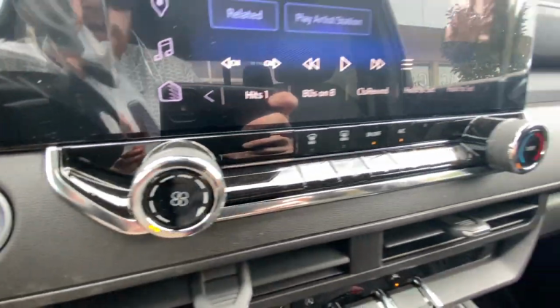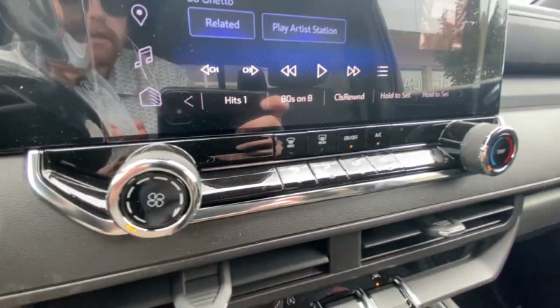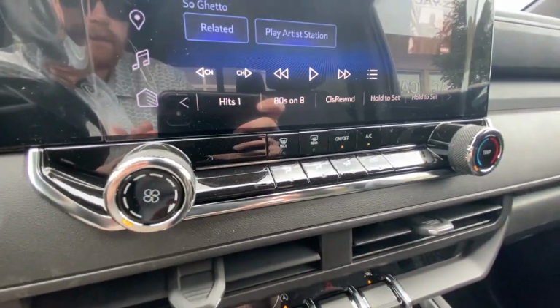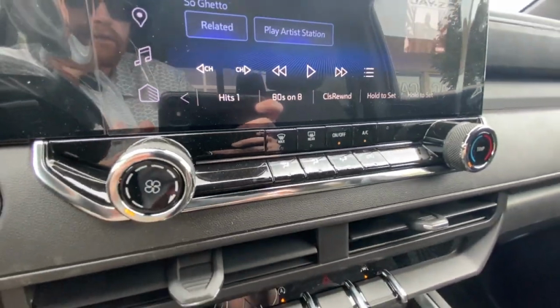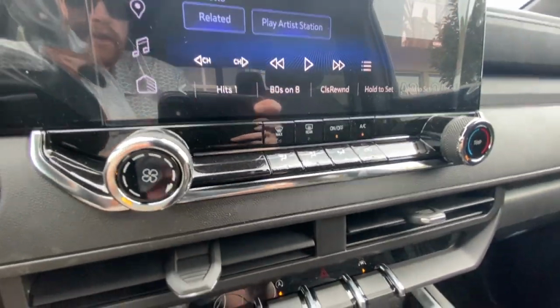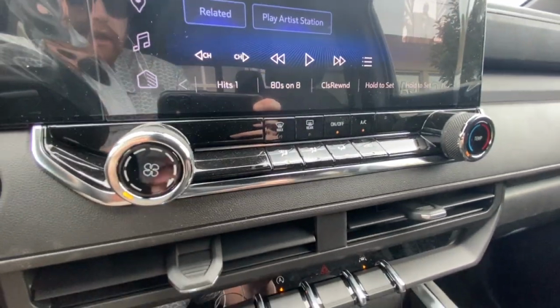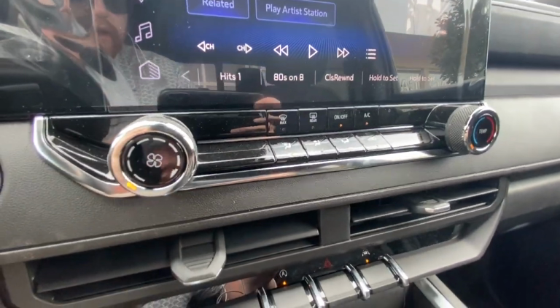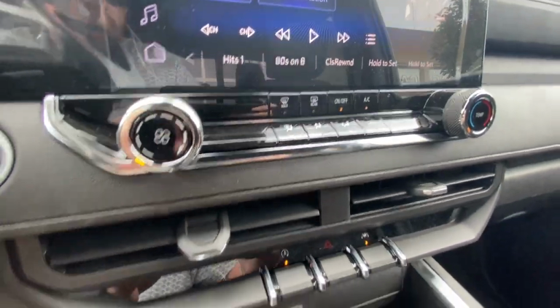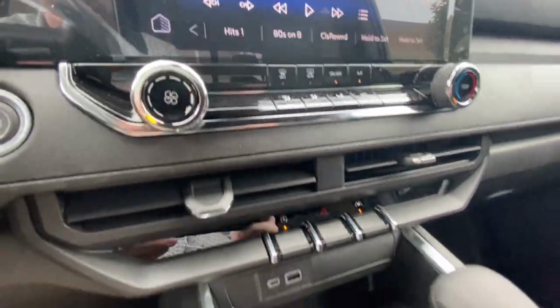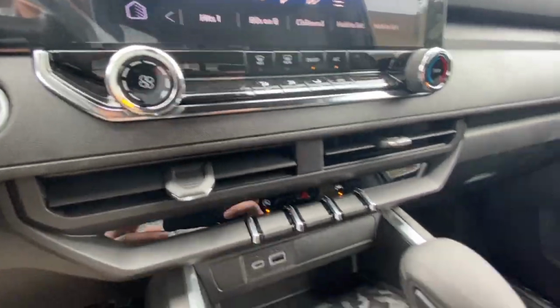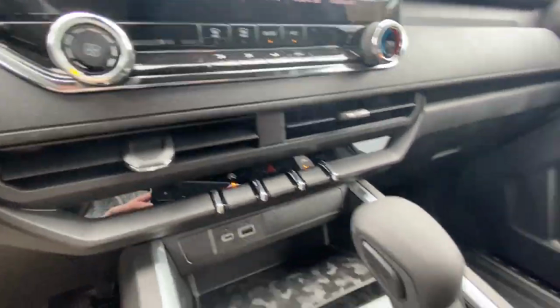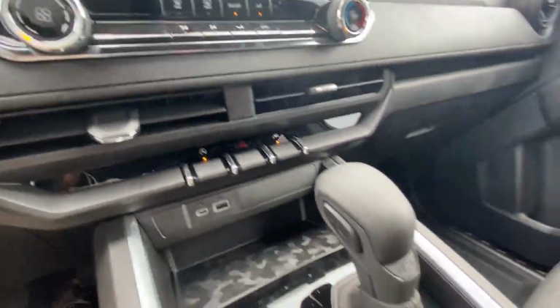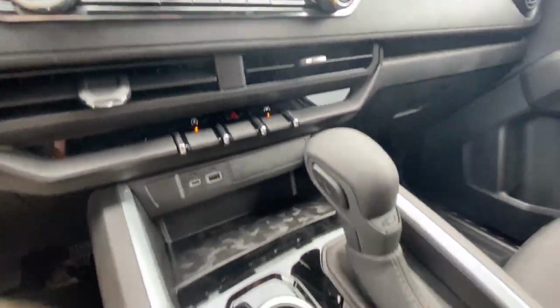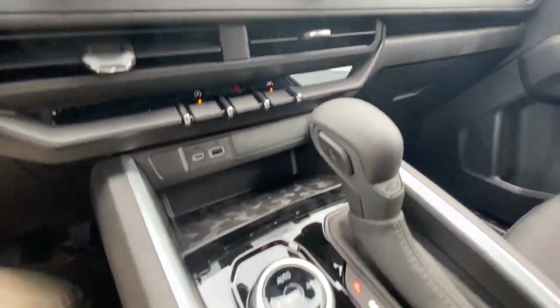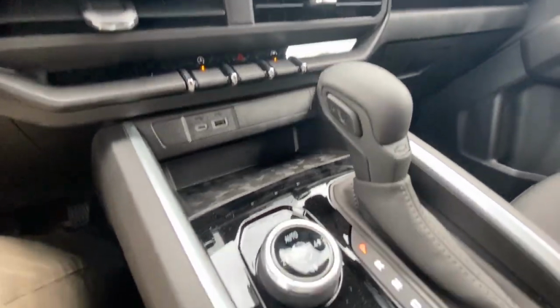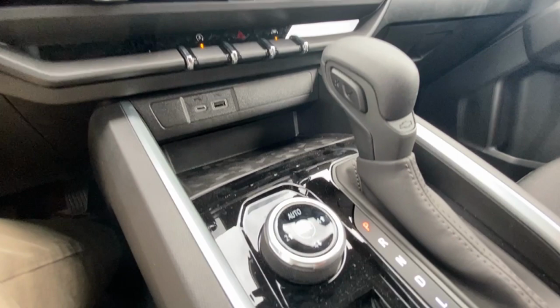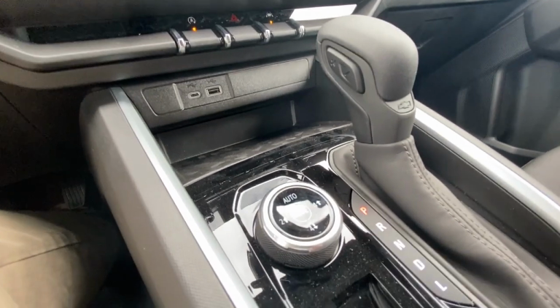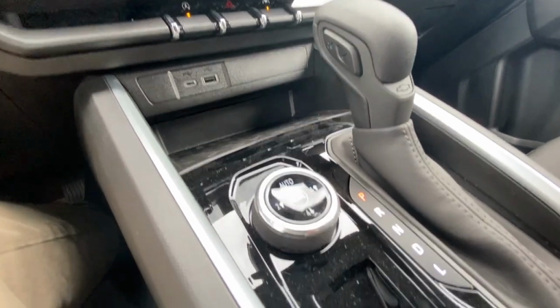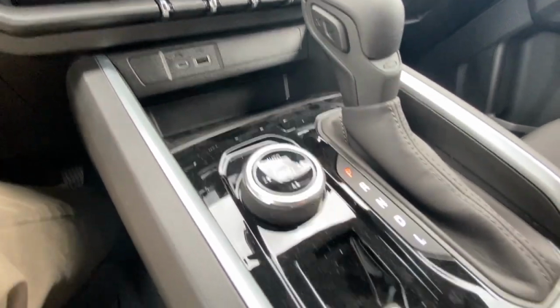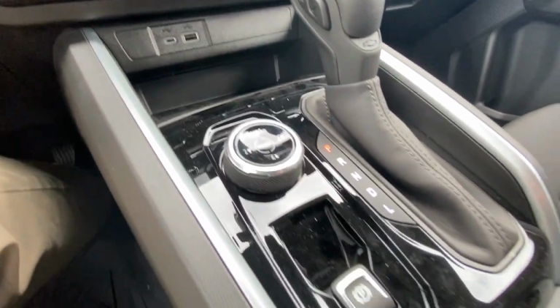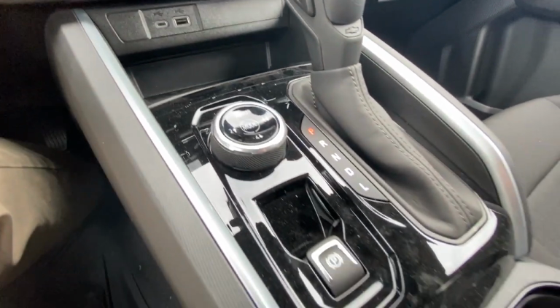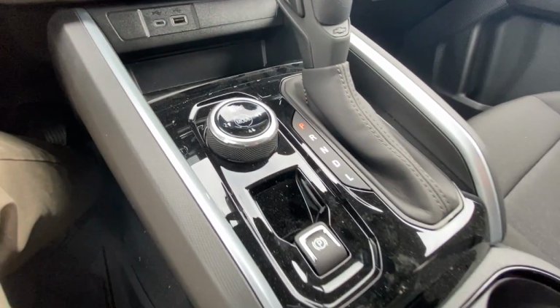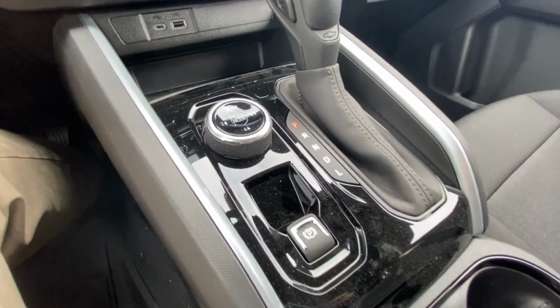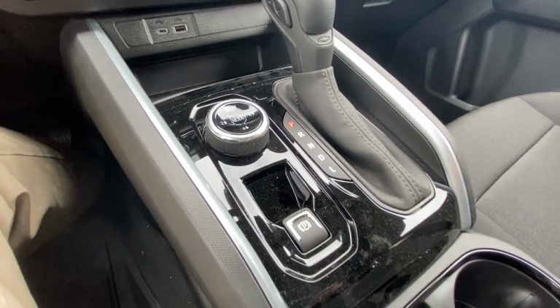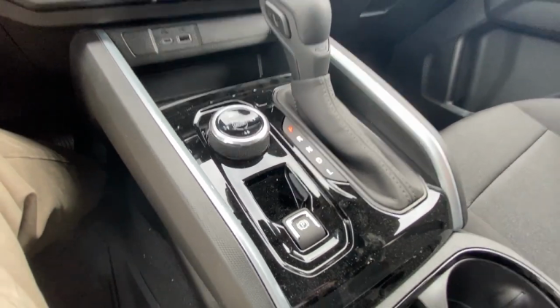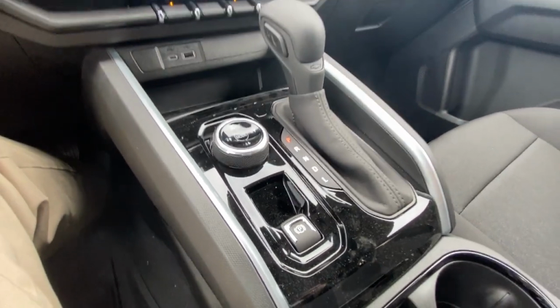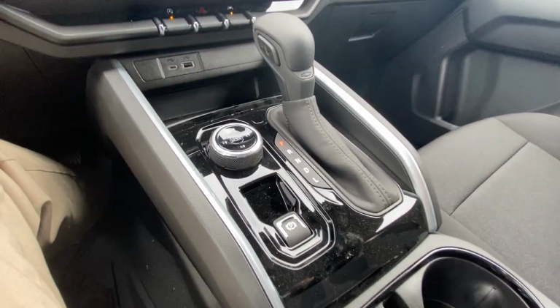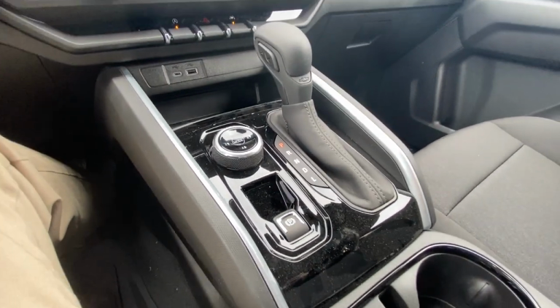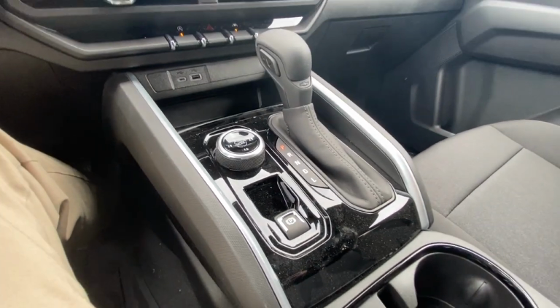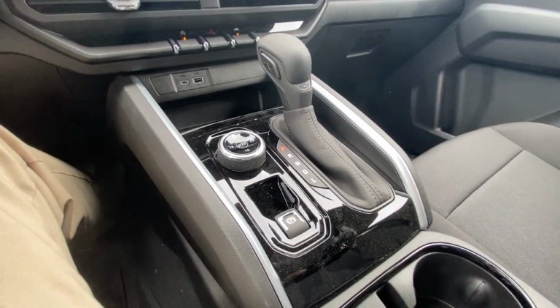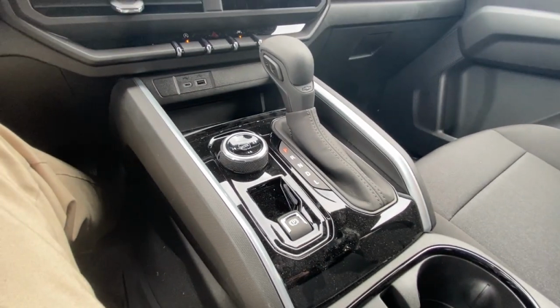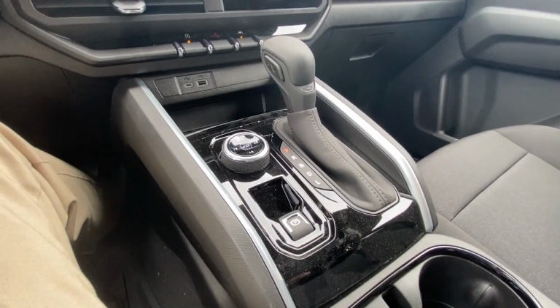Climate control in the center dash, shifter, driving mode selector, and electronic parking brake are all in the center console.